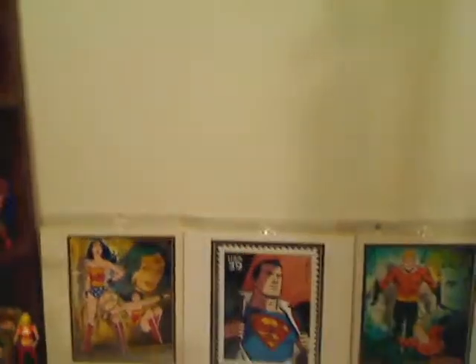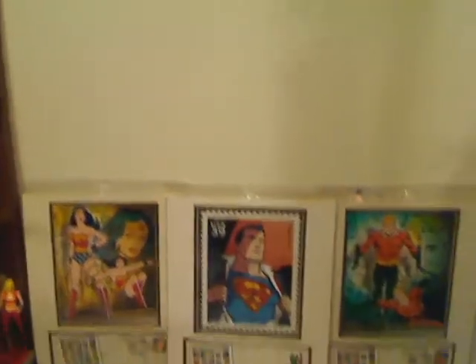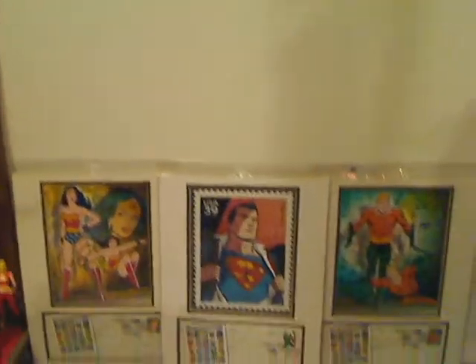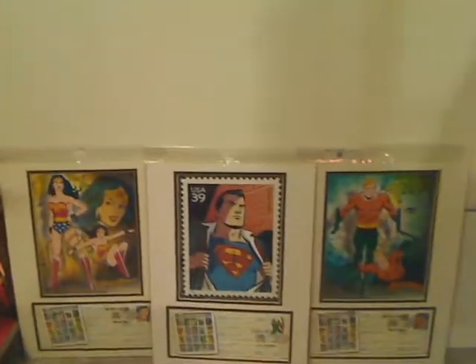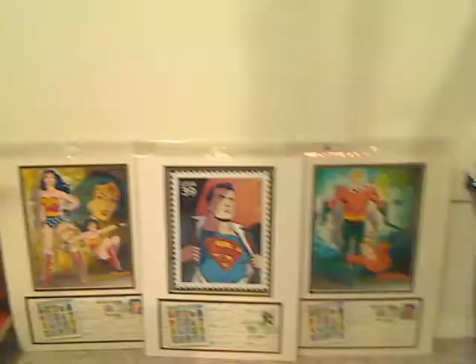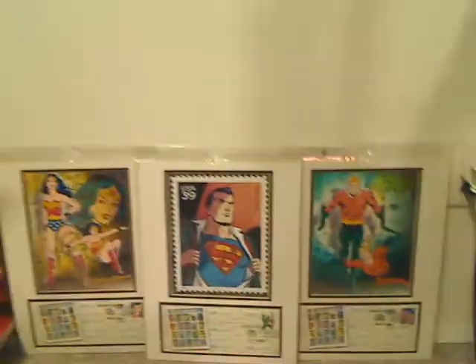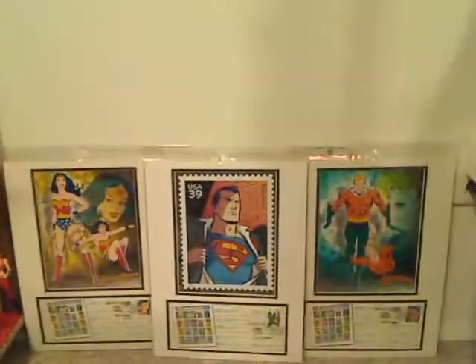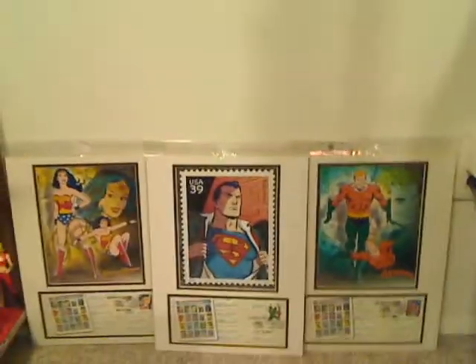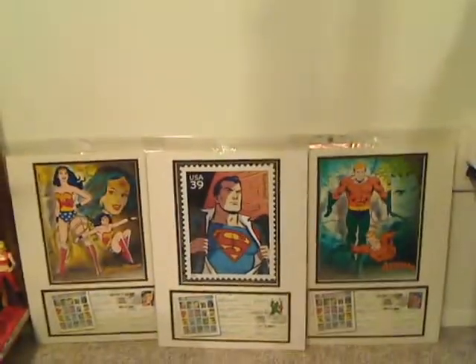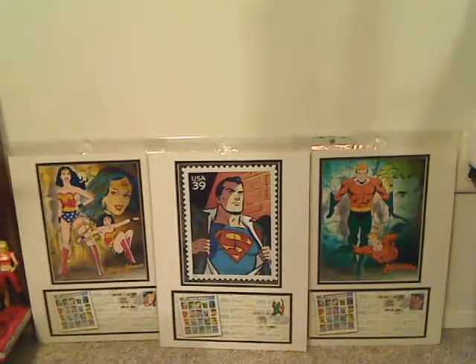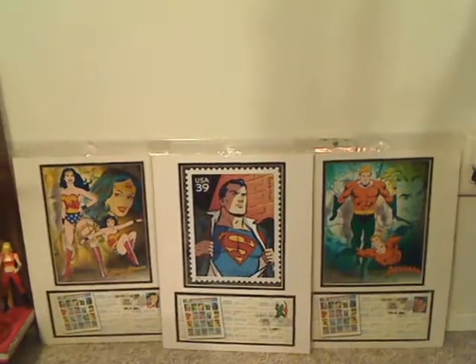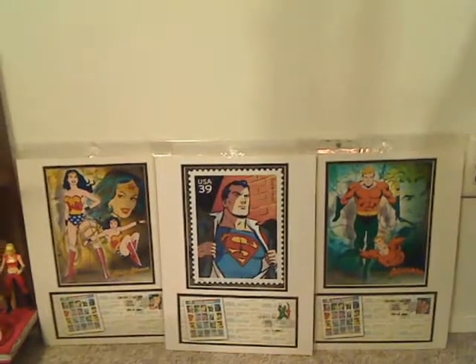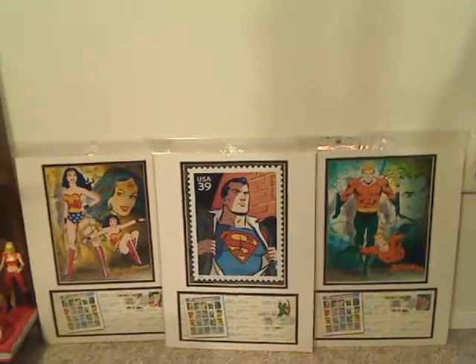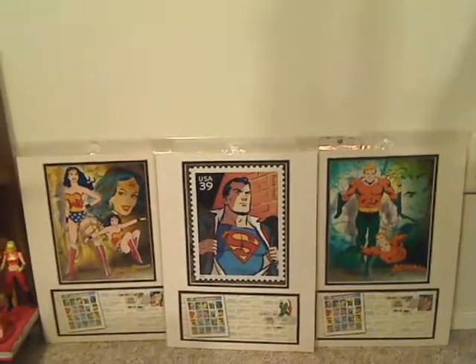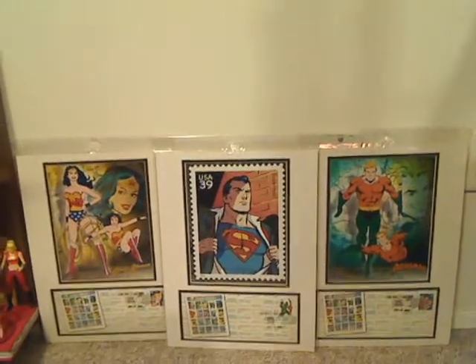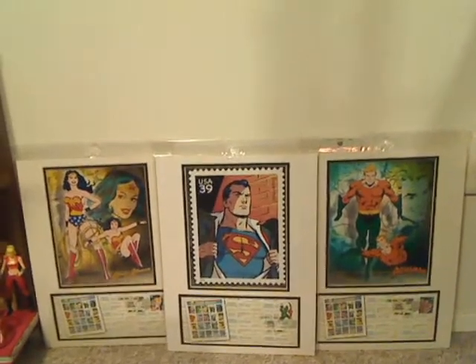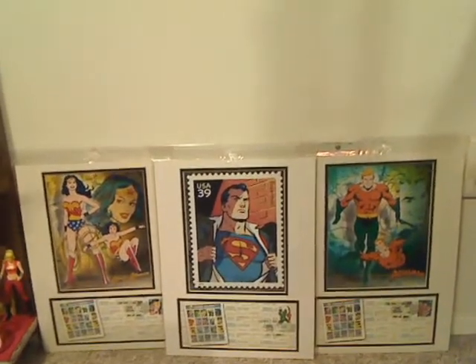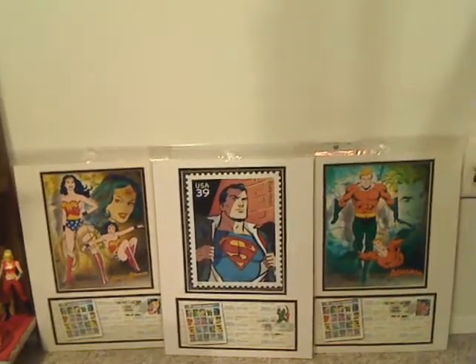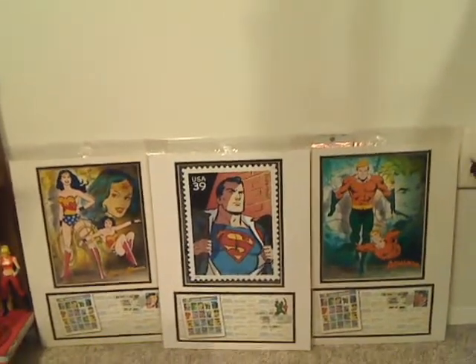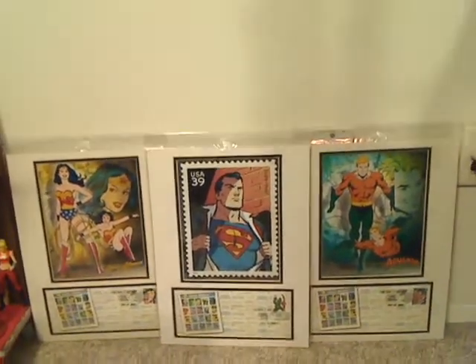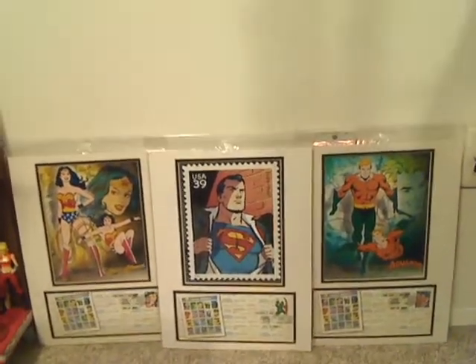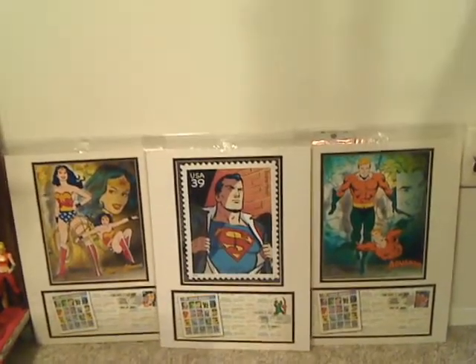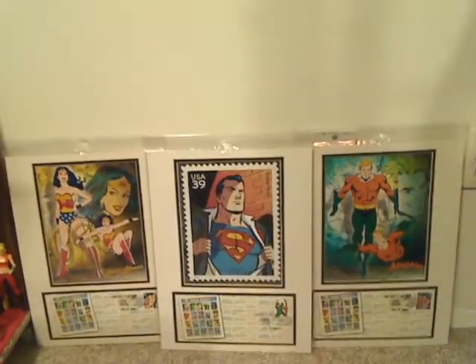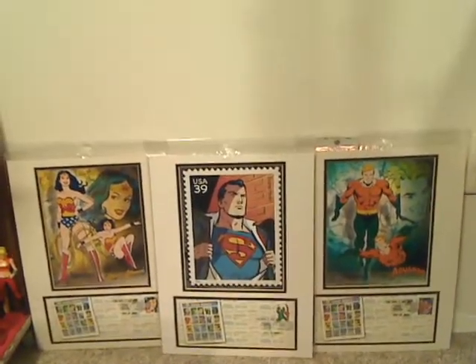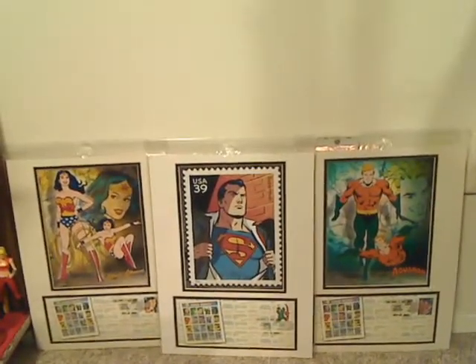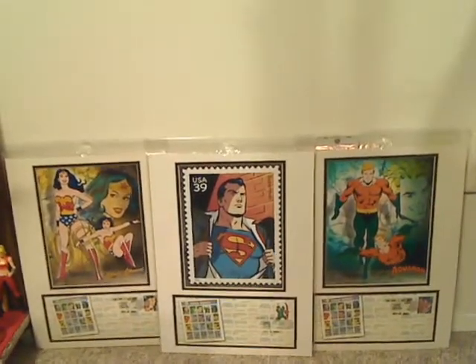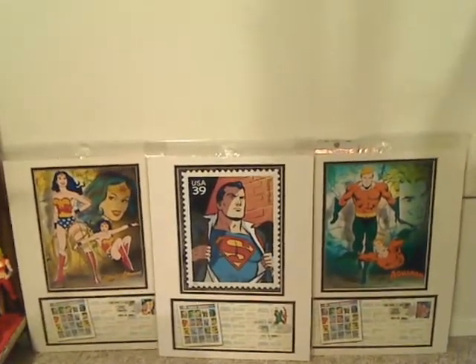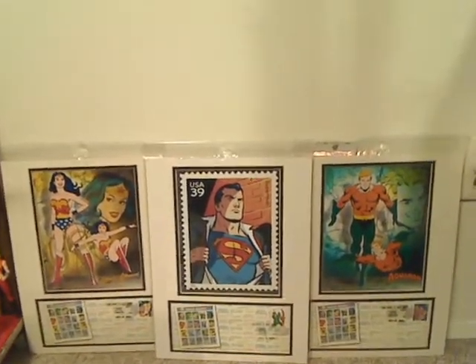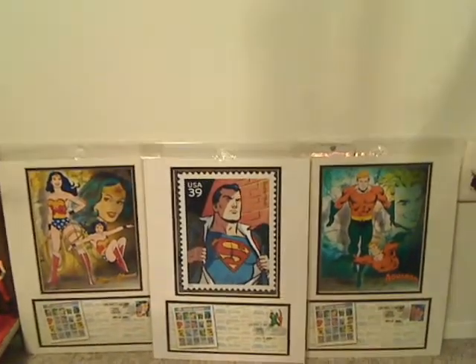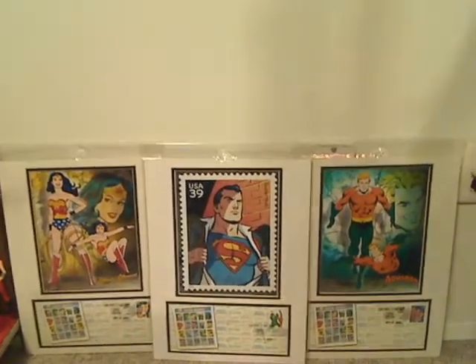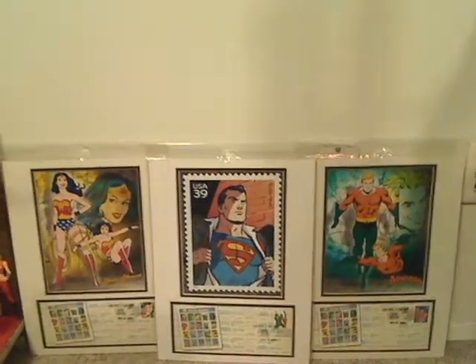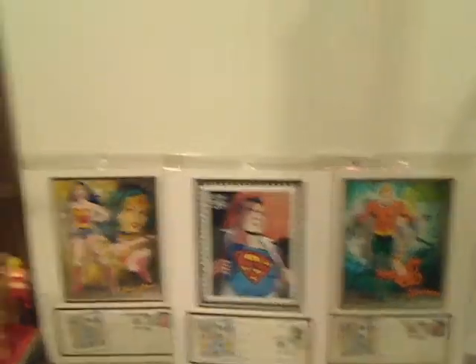These are some of the US Post Office composites that I have.